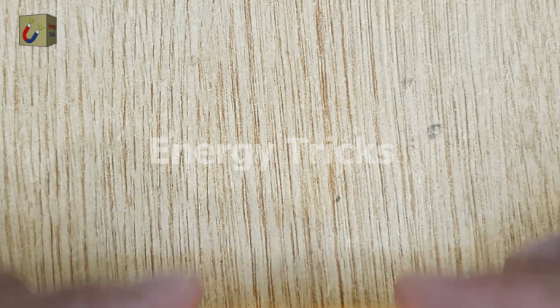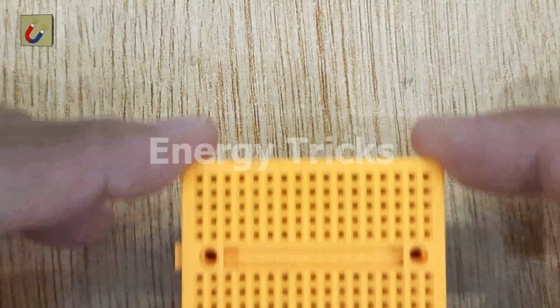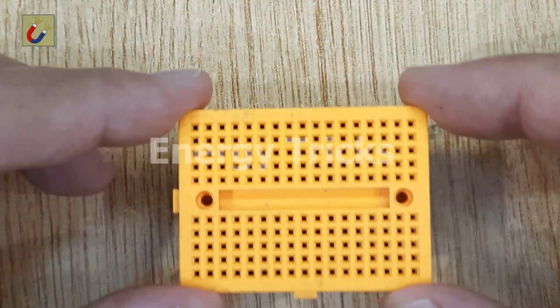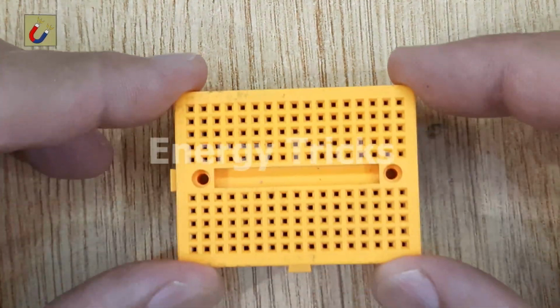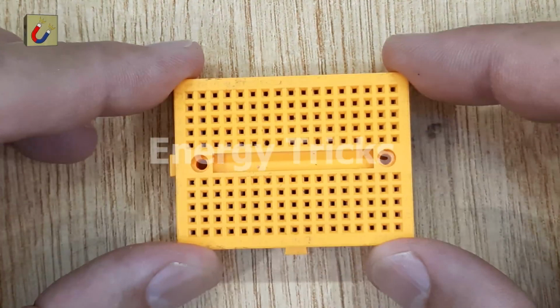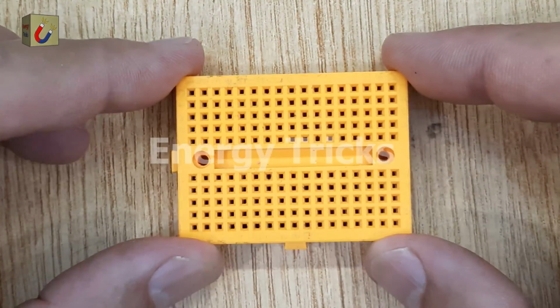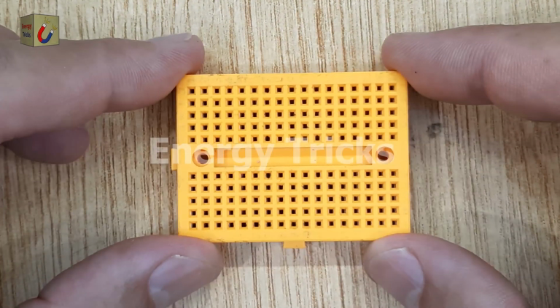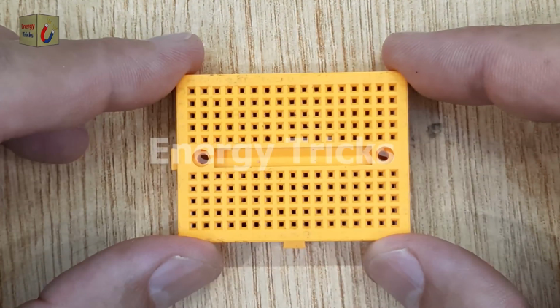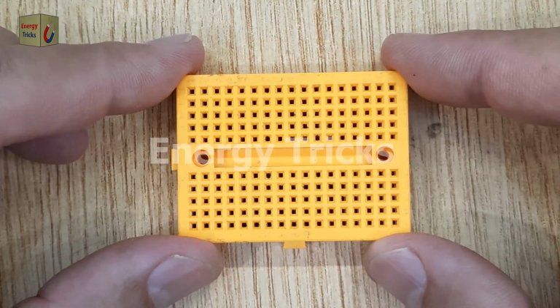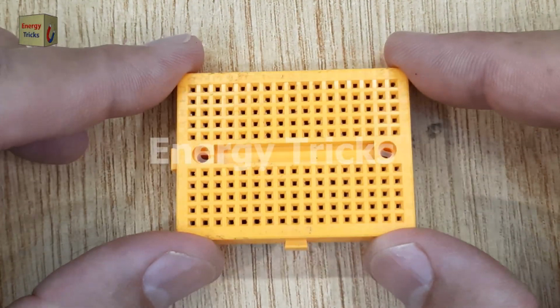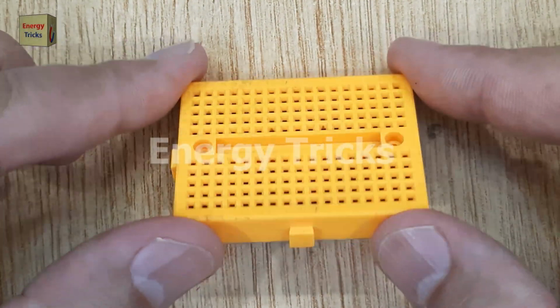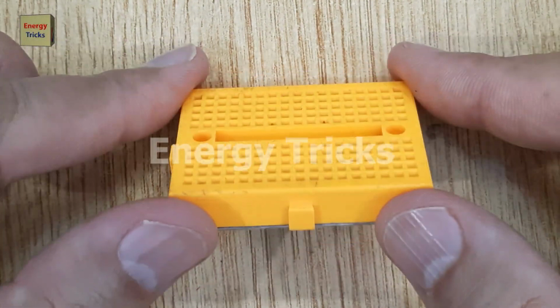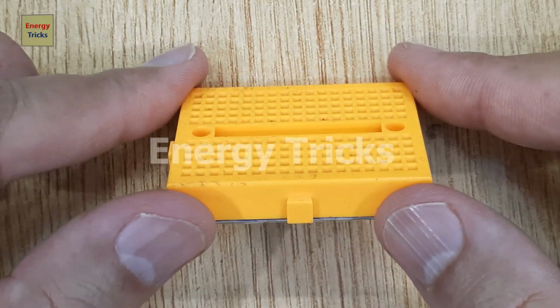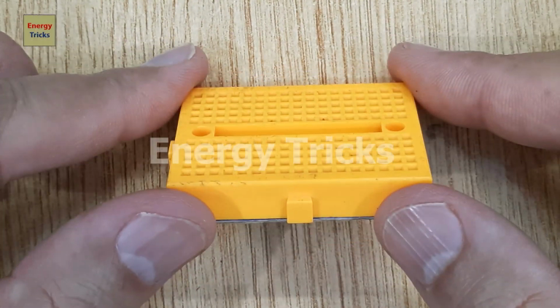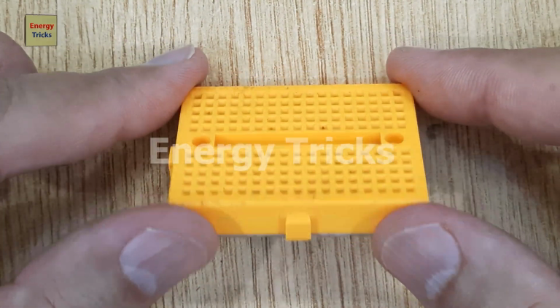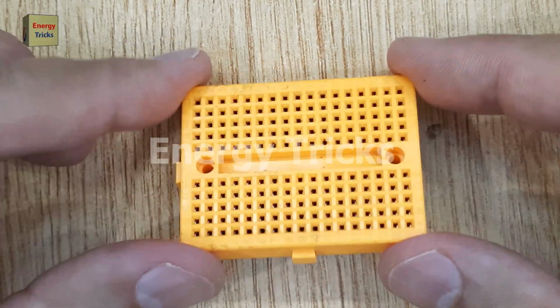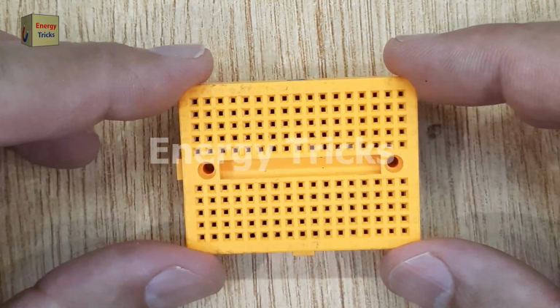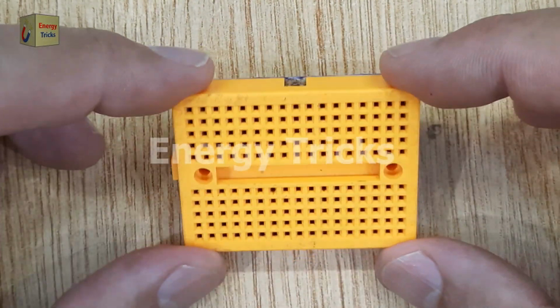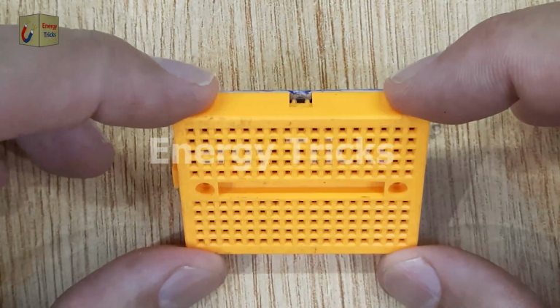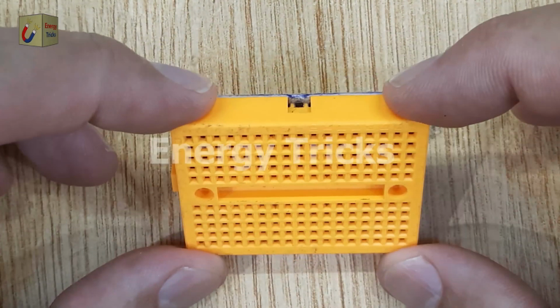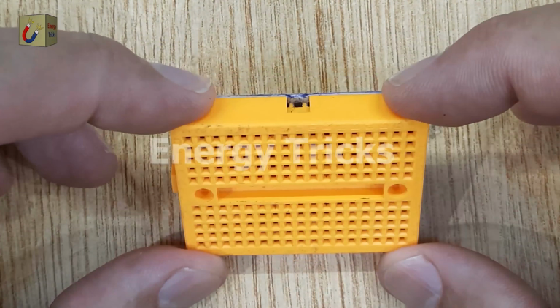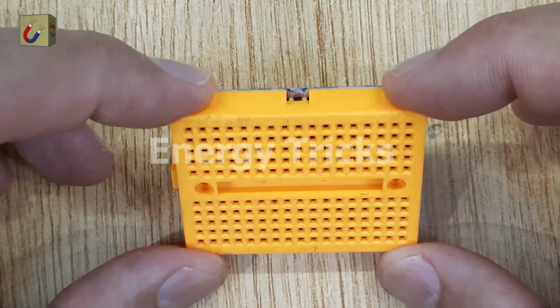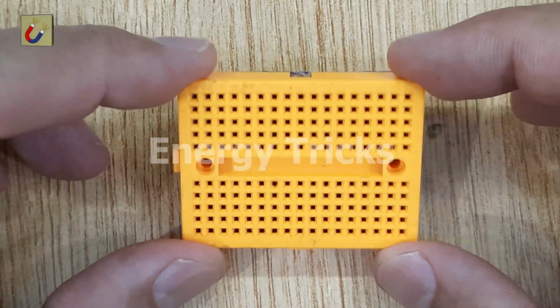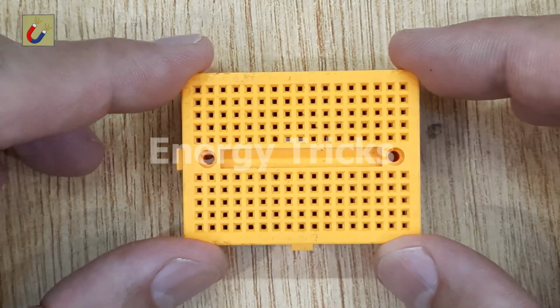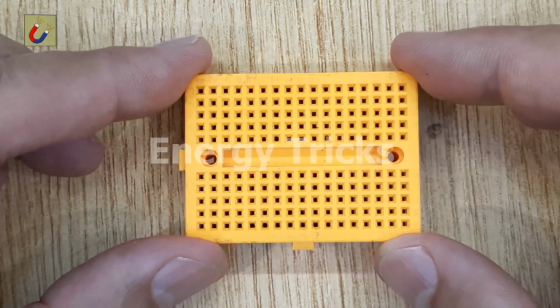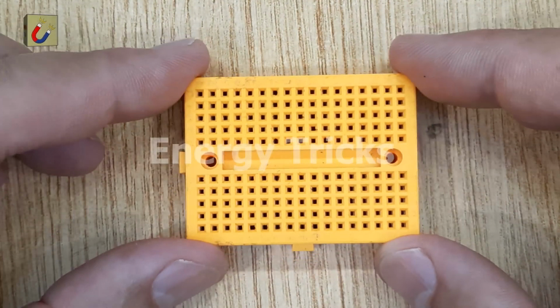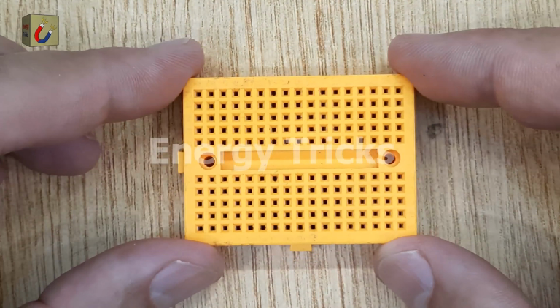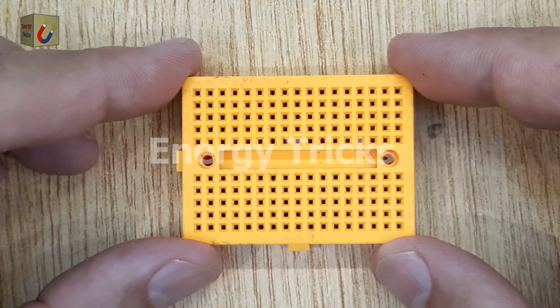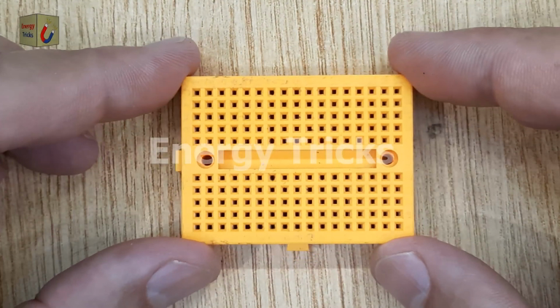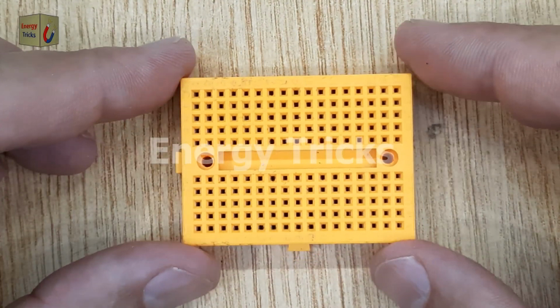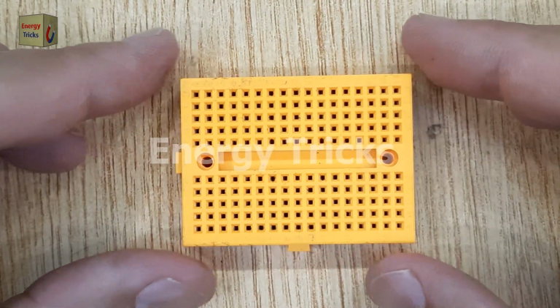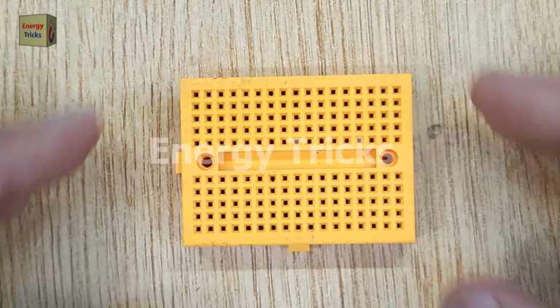Today, in this video, I'm going to show you how to create a simple touch switch sensor circuit on a breadboard.